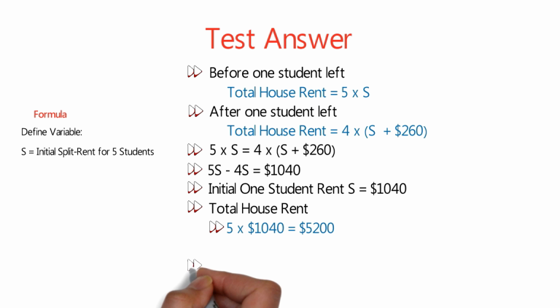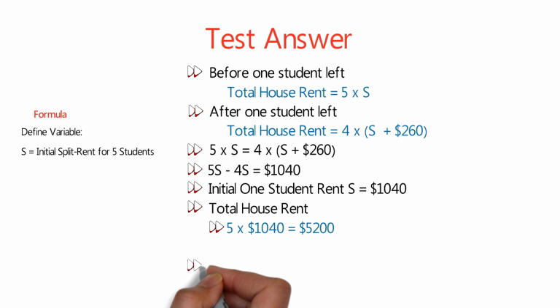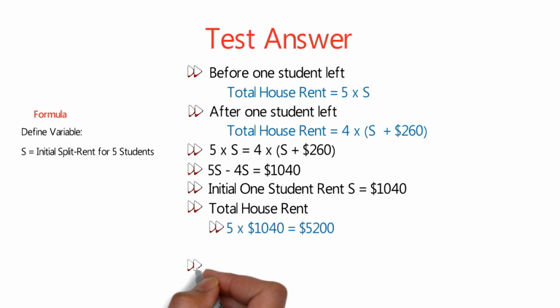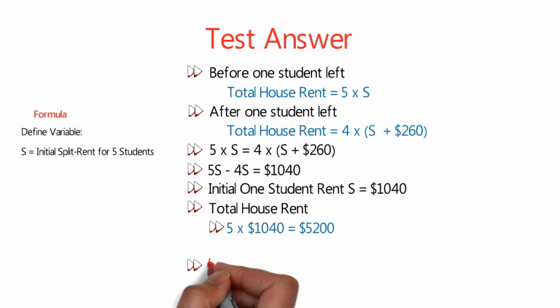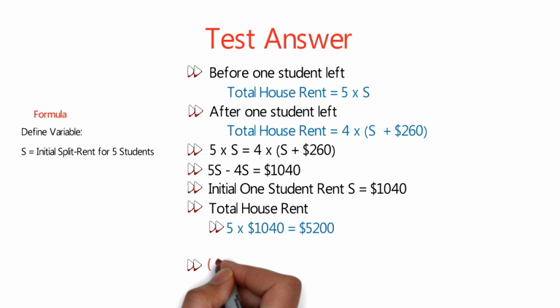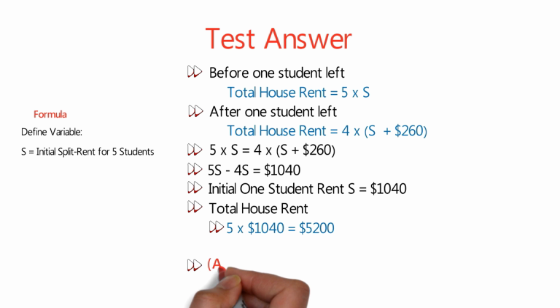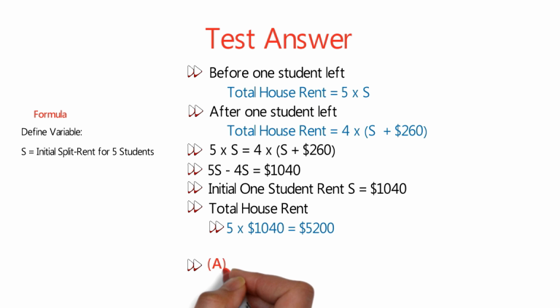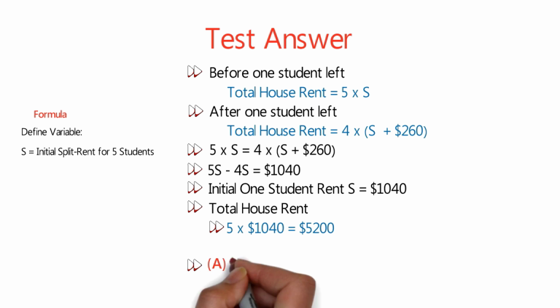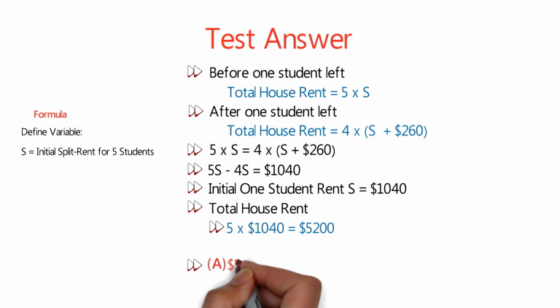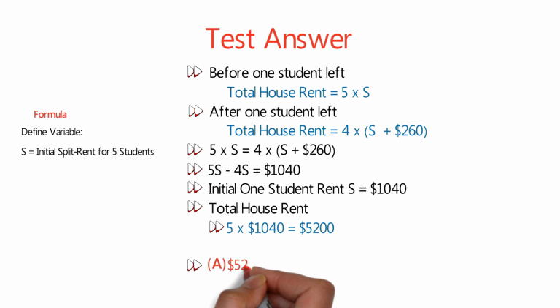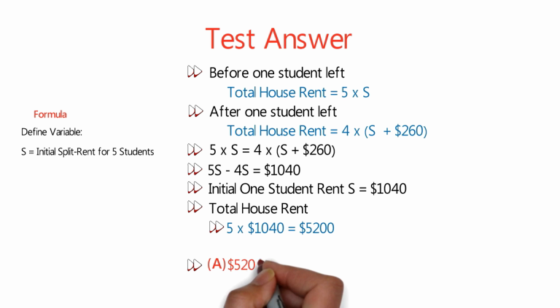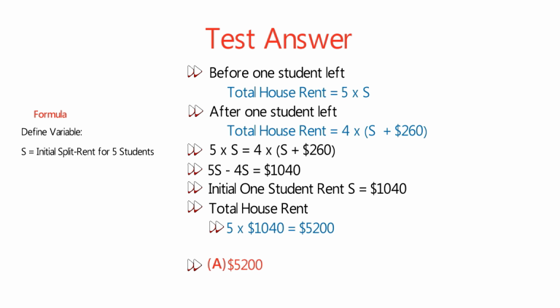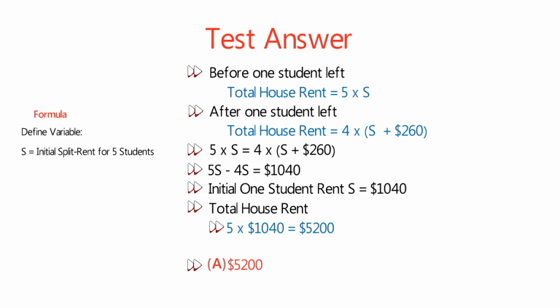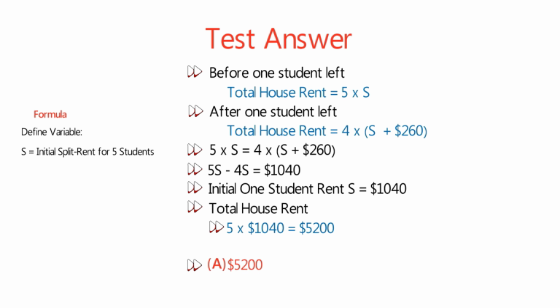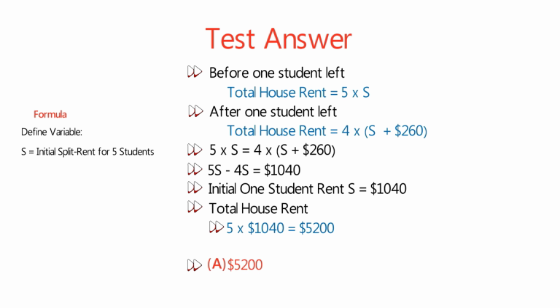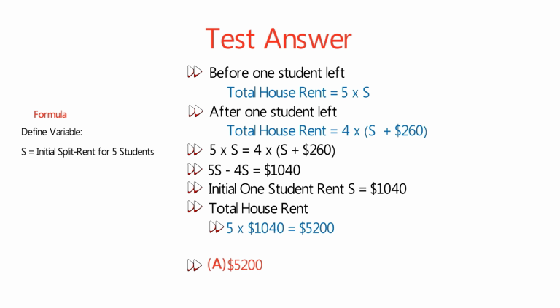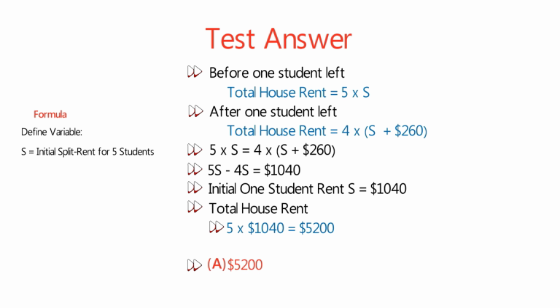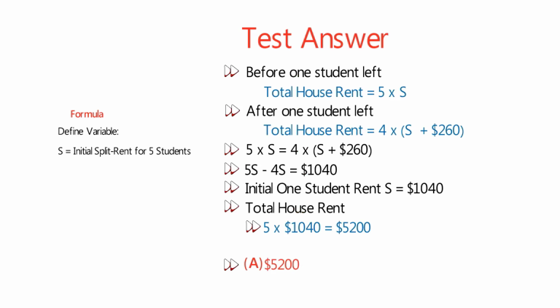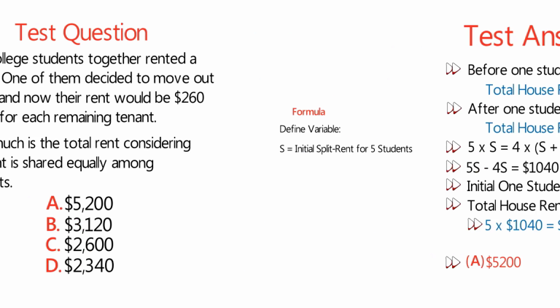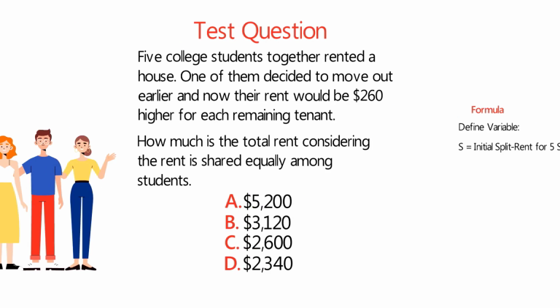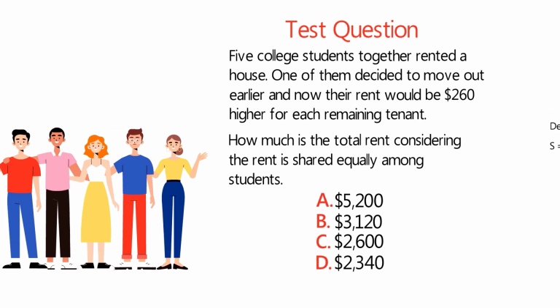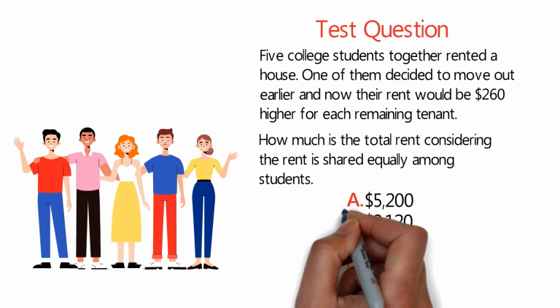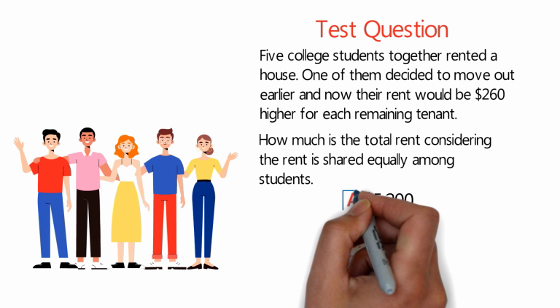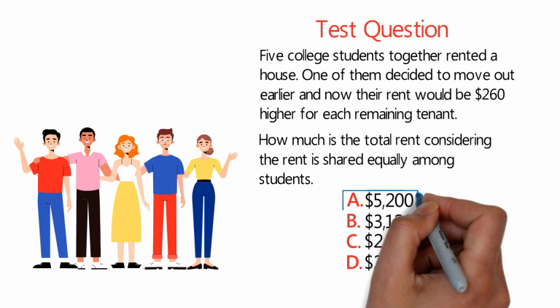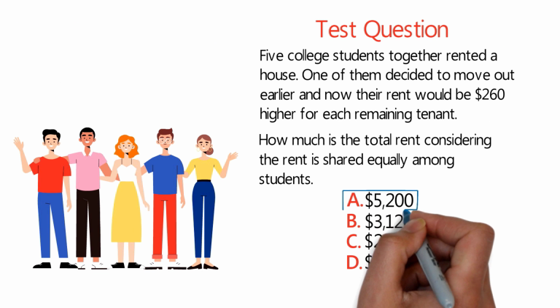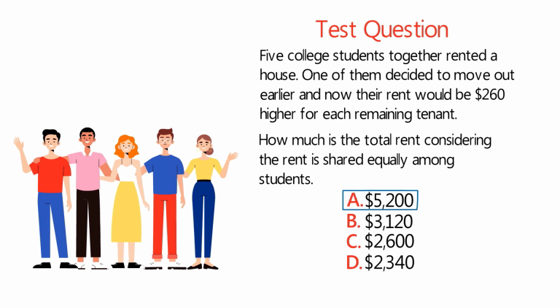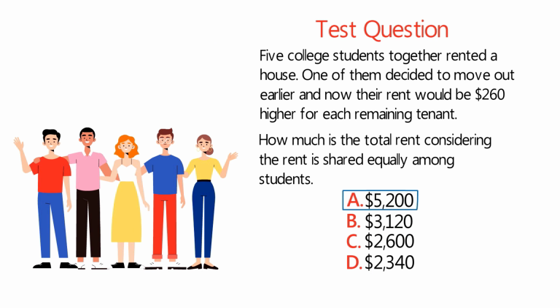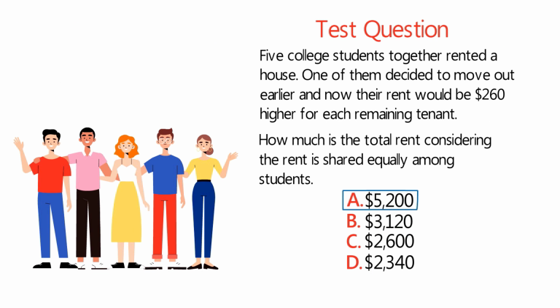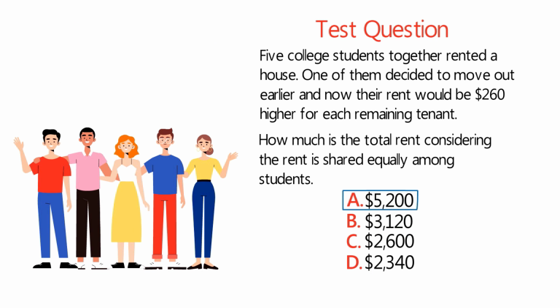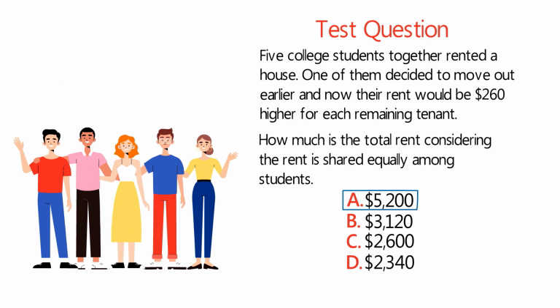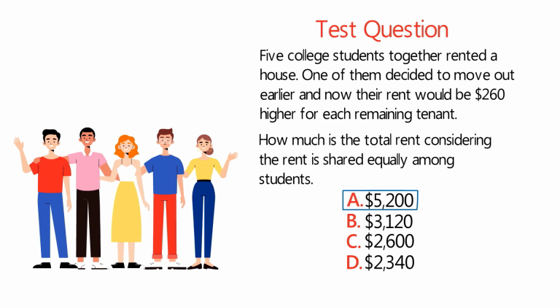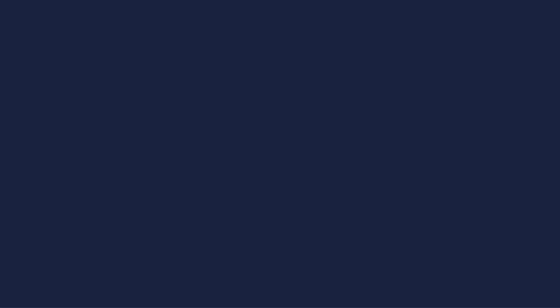So the answer is choice A, $5,200. Hopefully you nailed this question and now know how to answer similar questions.